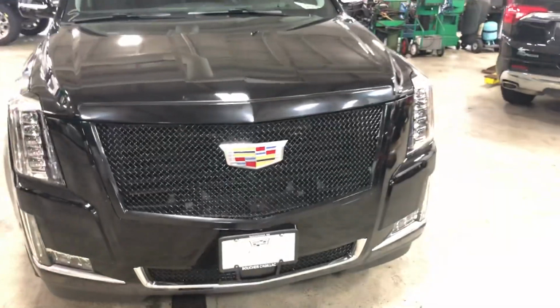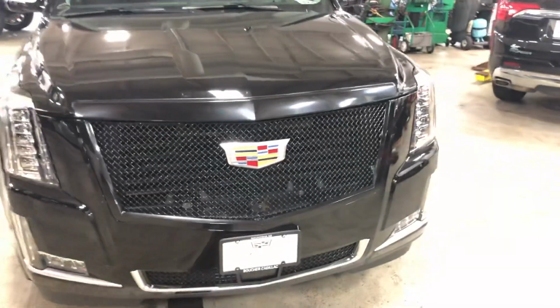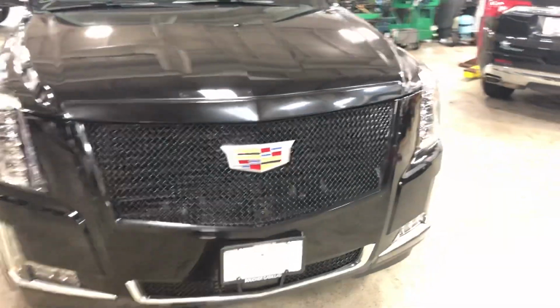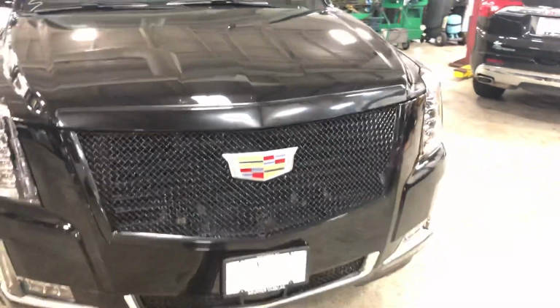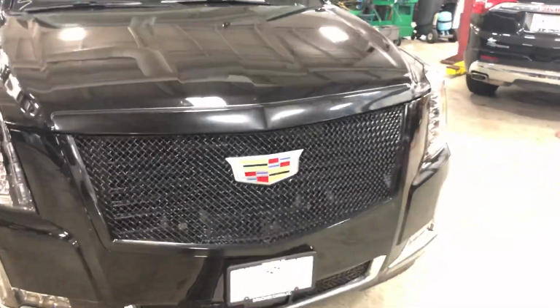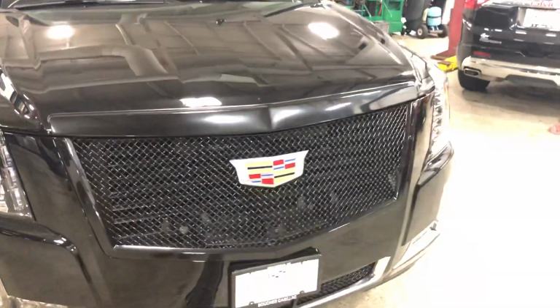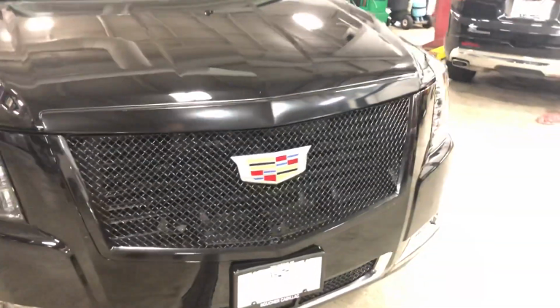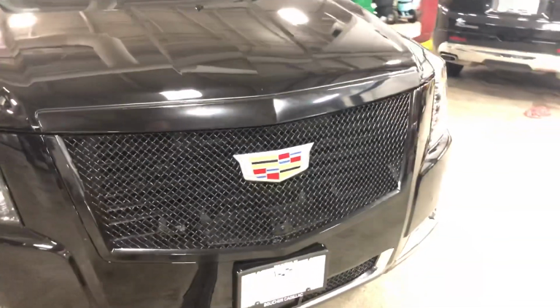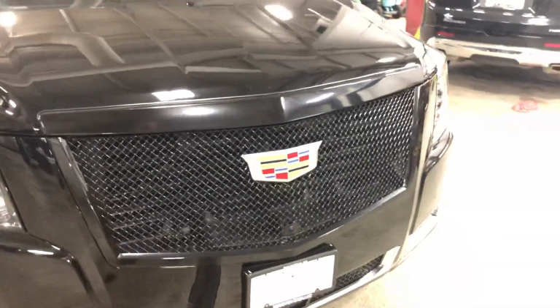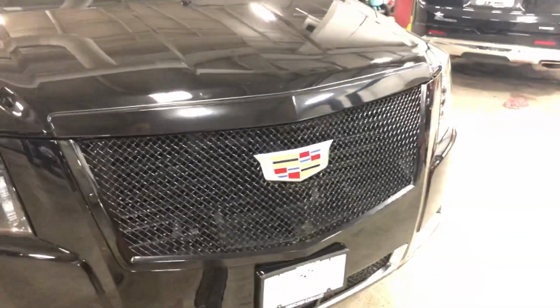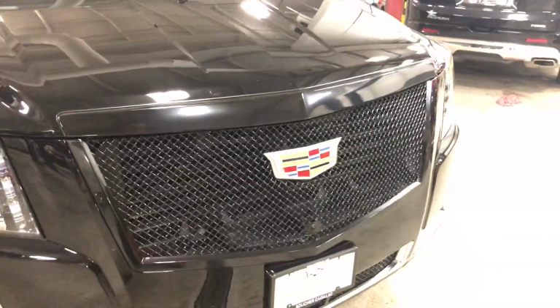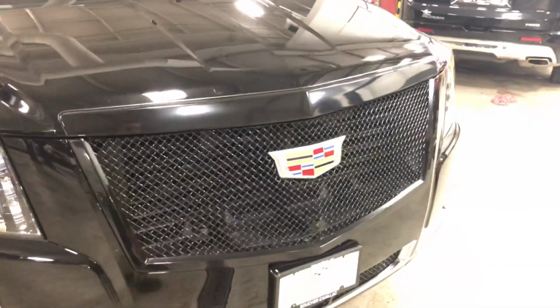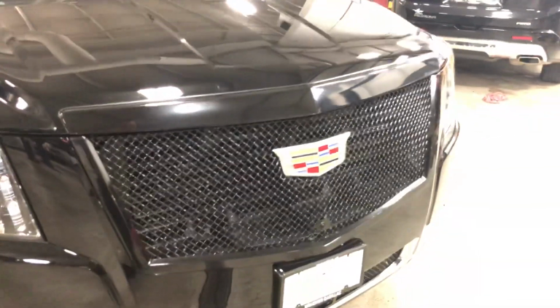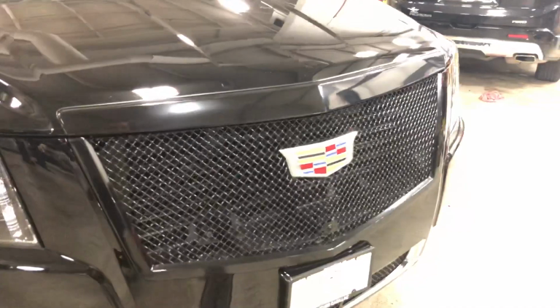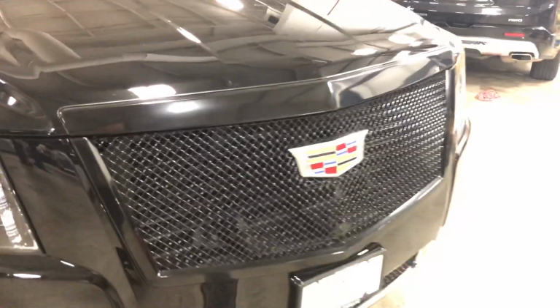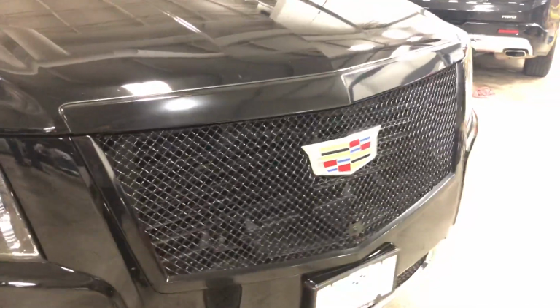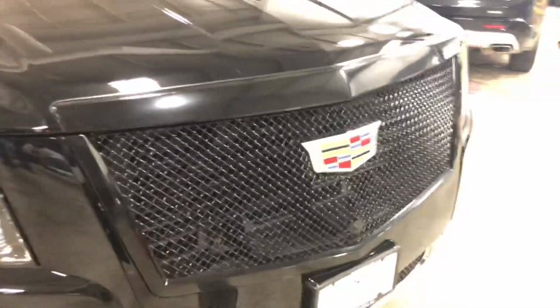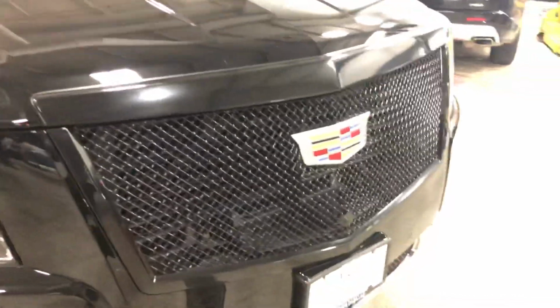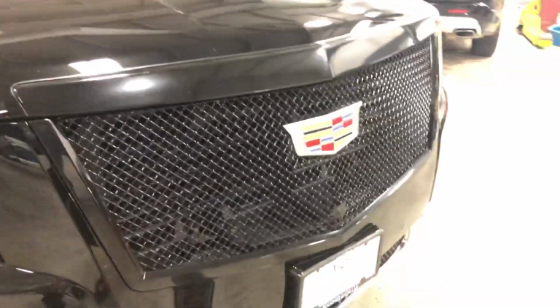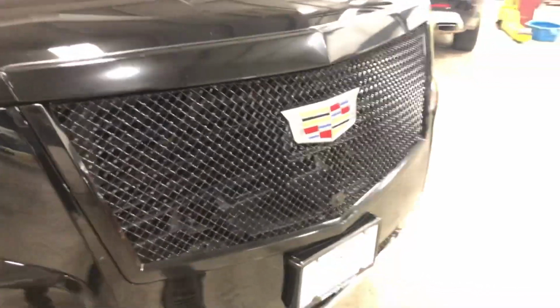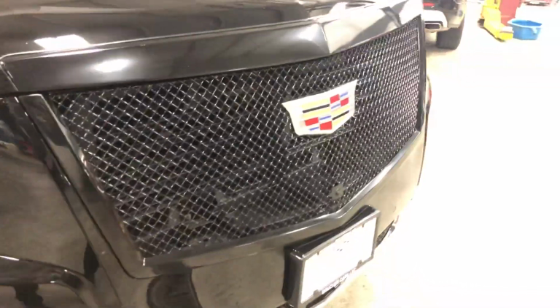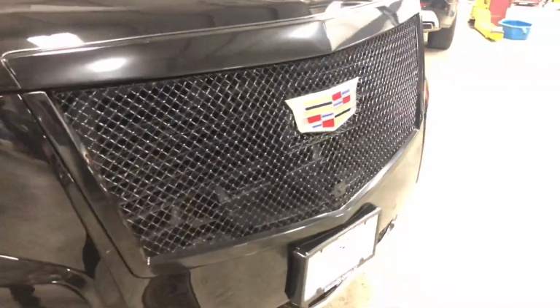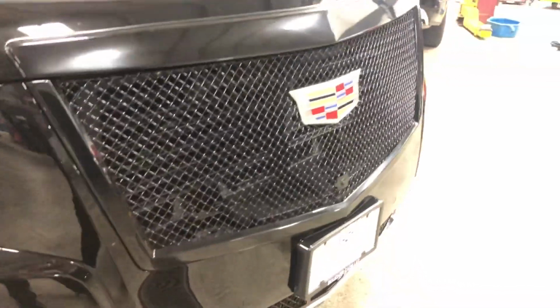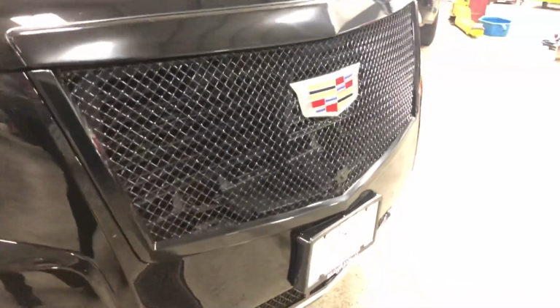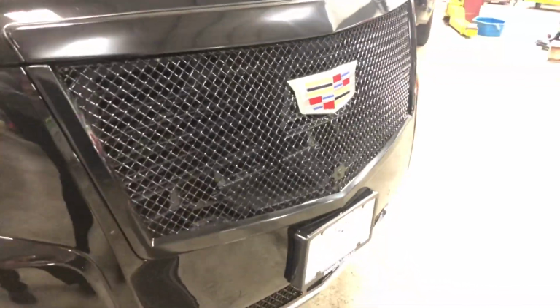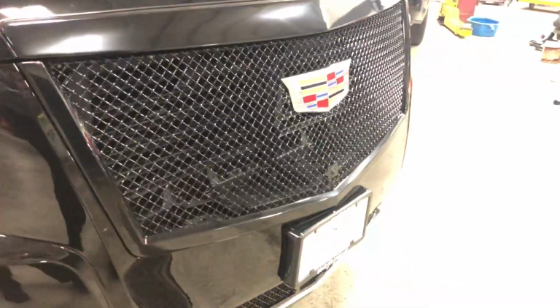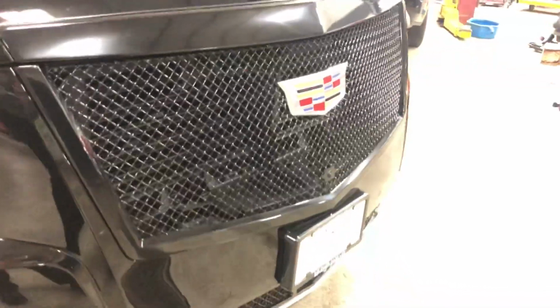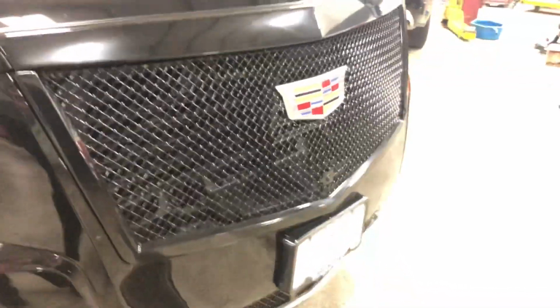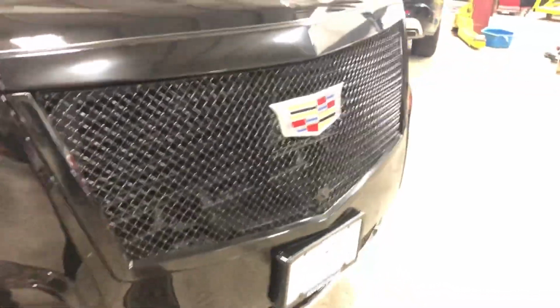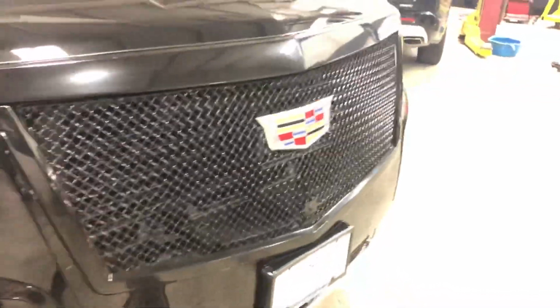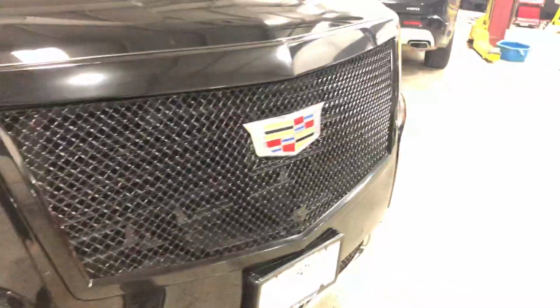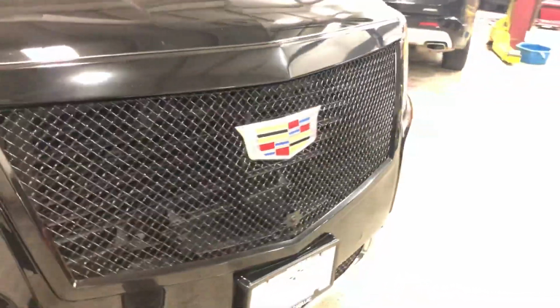Zoom in here to give you a little bit better look. This is one of the fine mesh options. I'll show you one of the other ones.